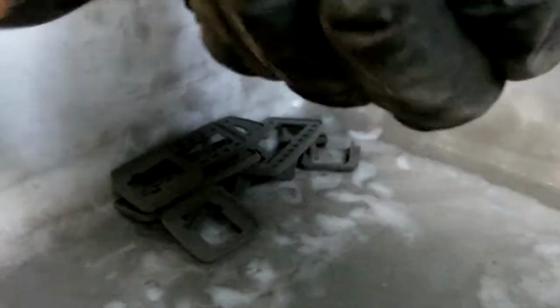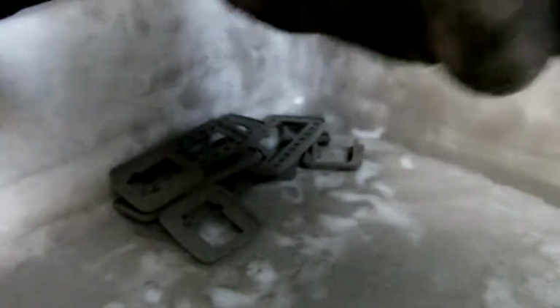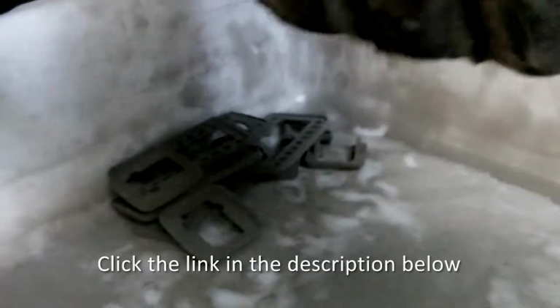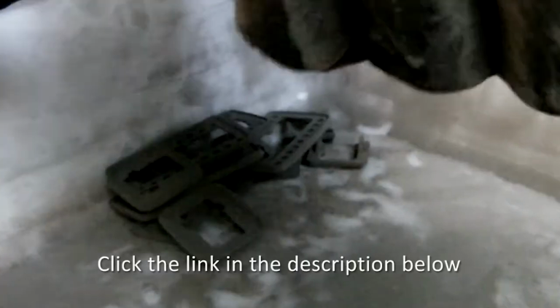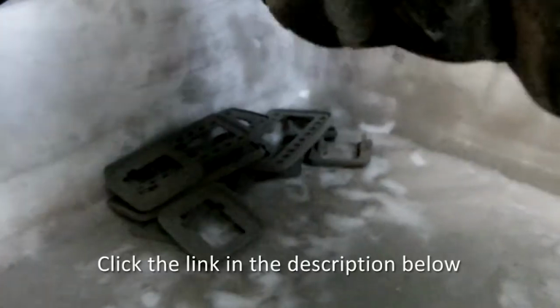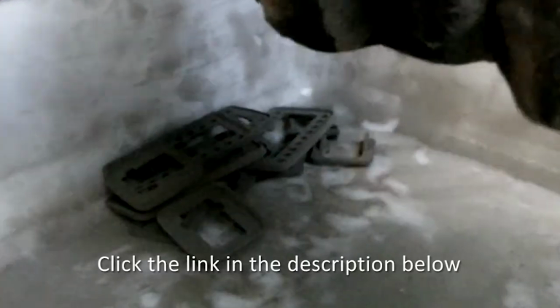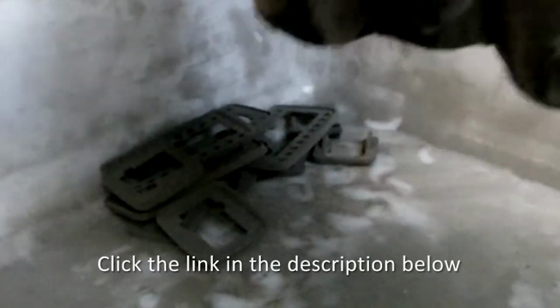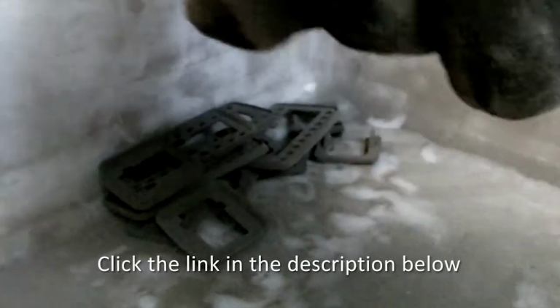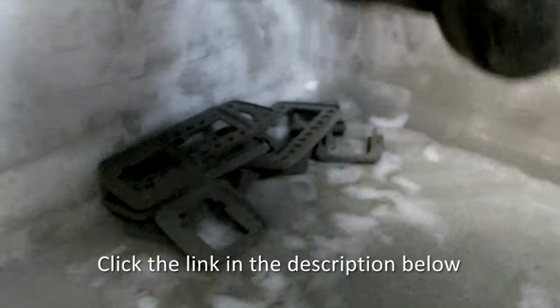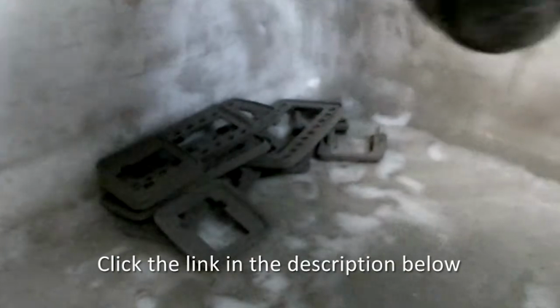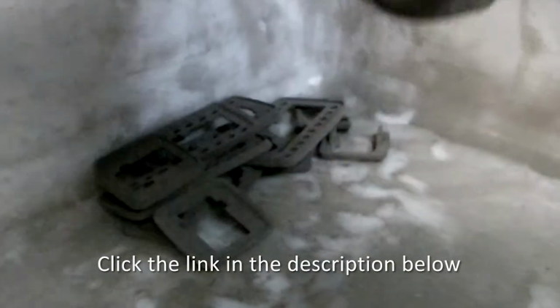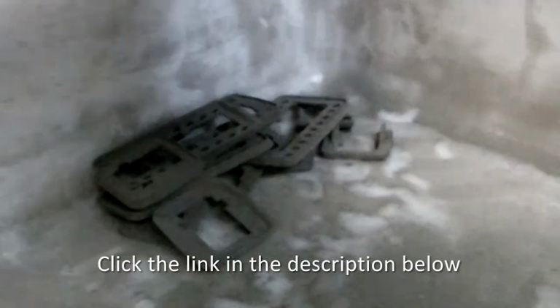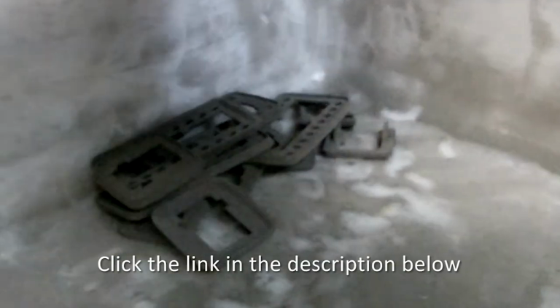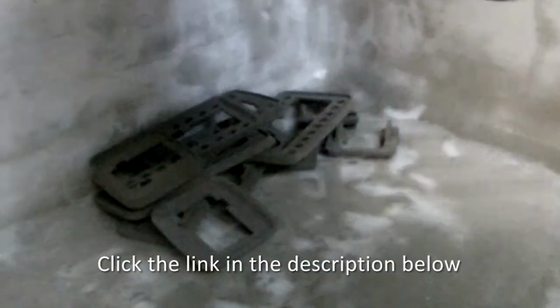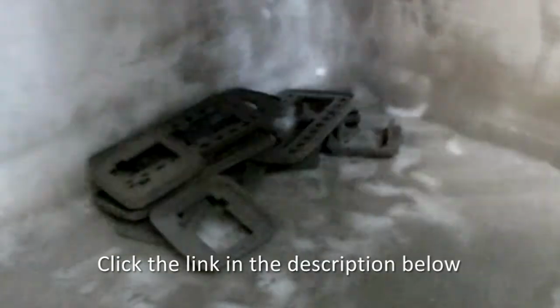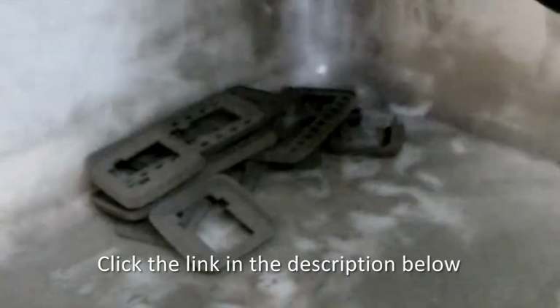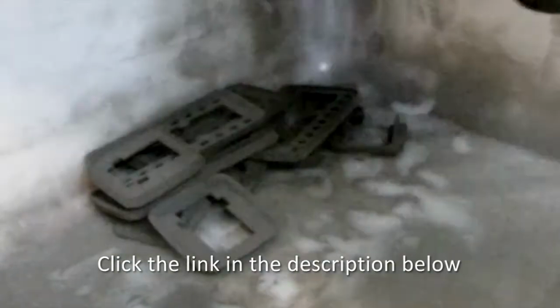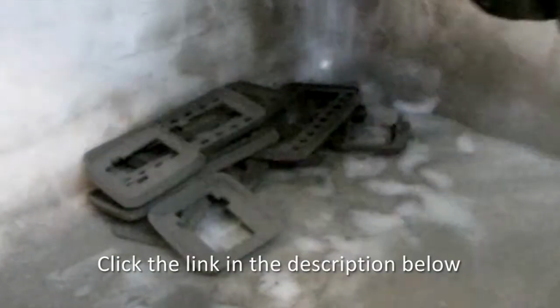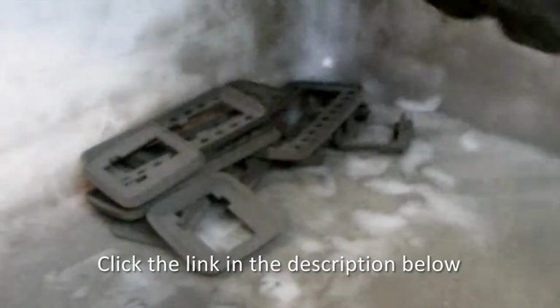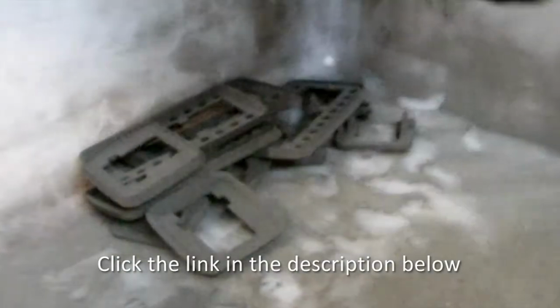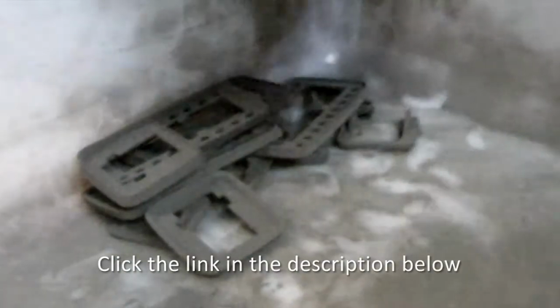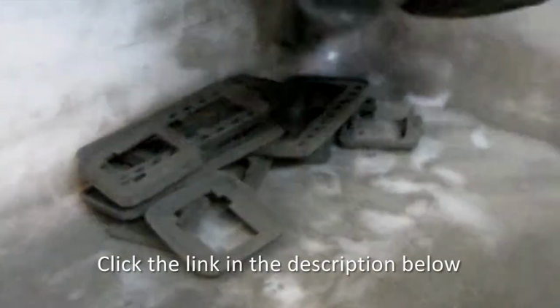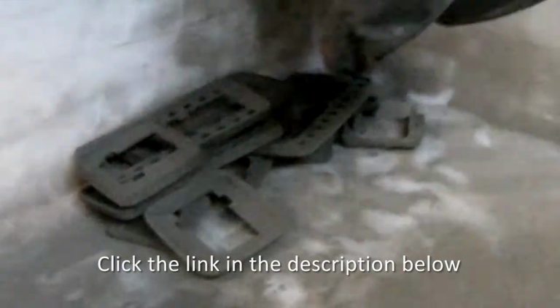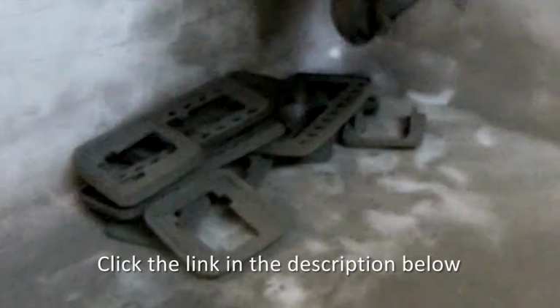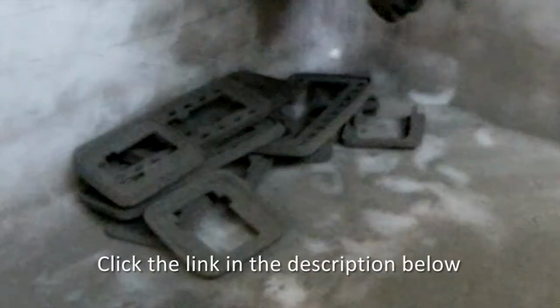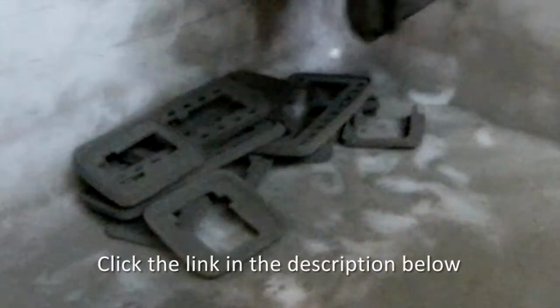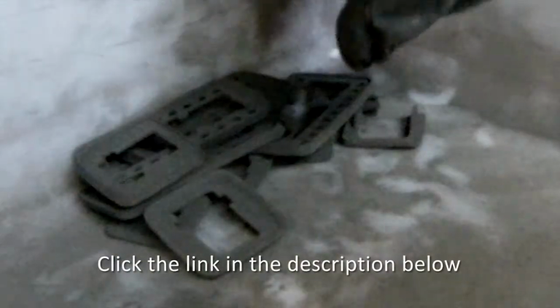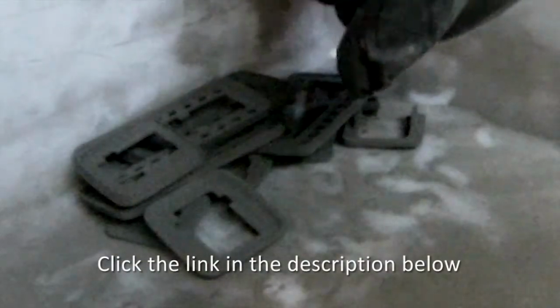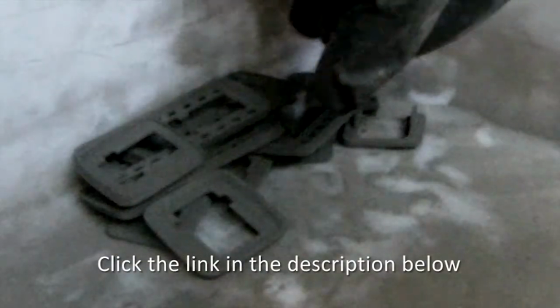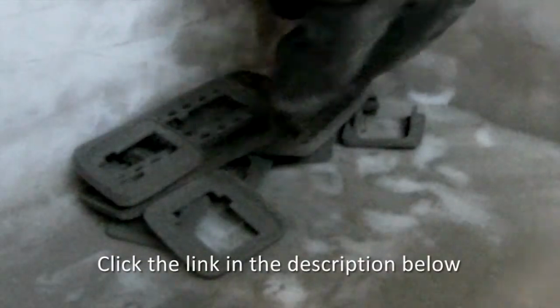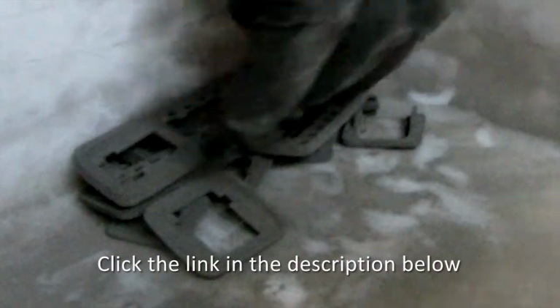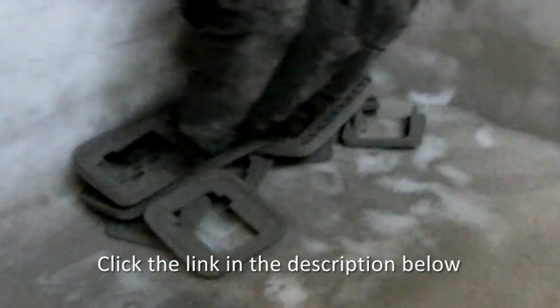If you're interested in getting a set of these heavy duty door handle mounts, click the link in the description below.